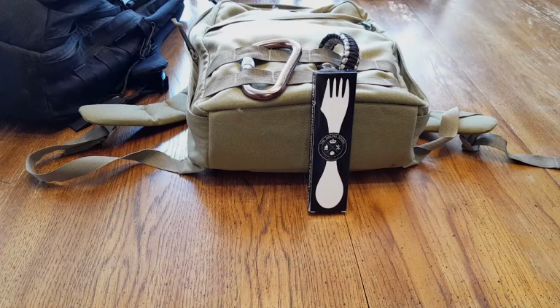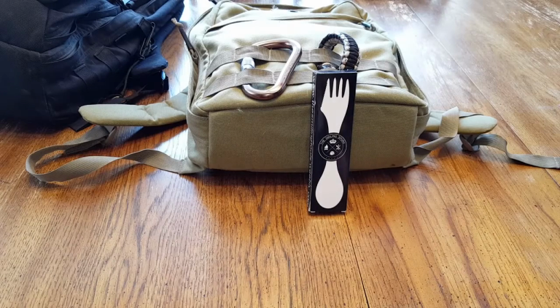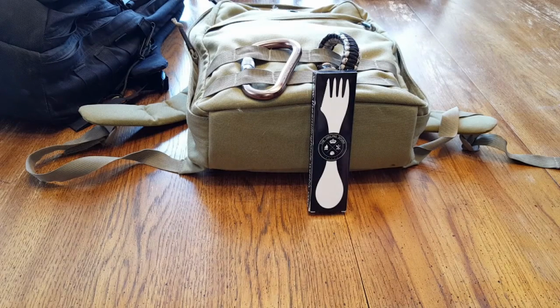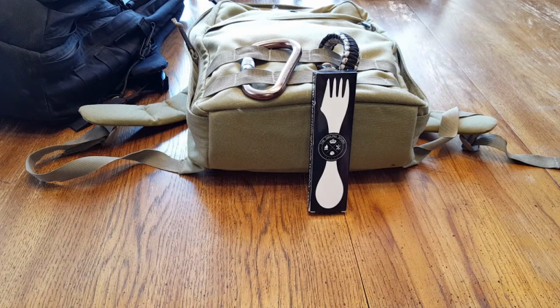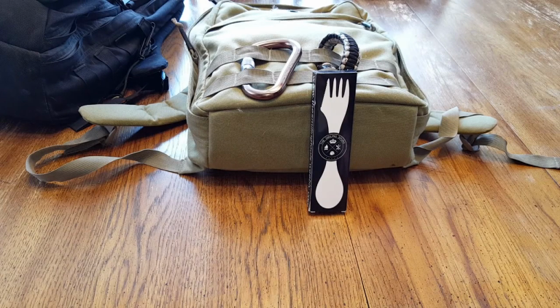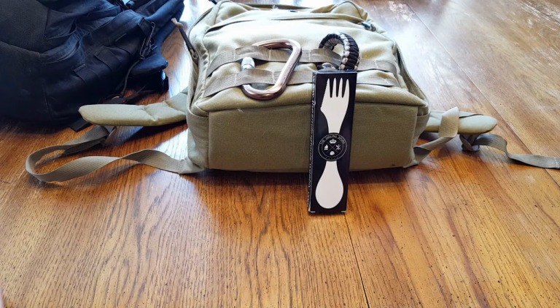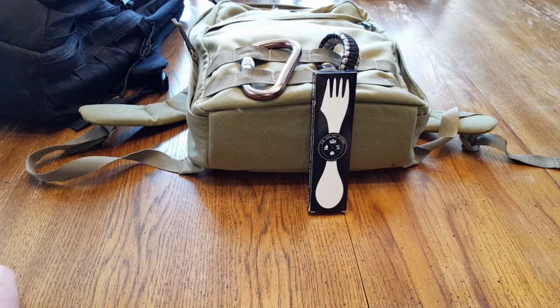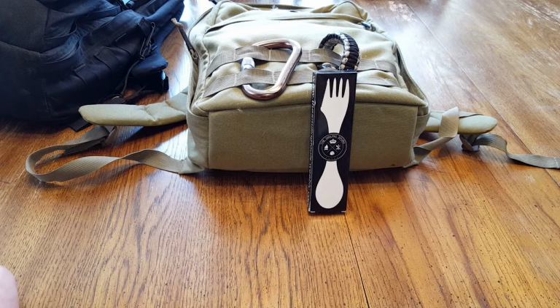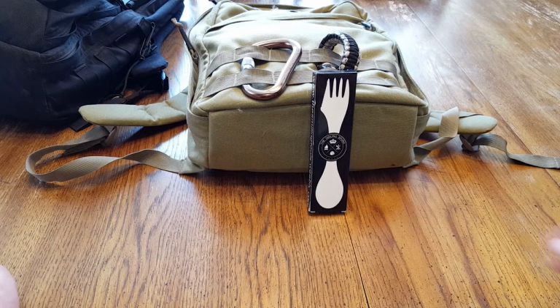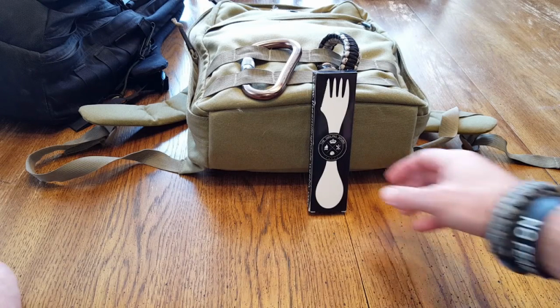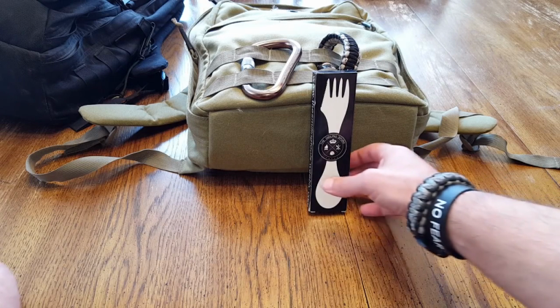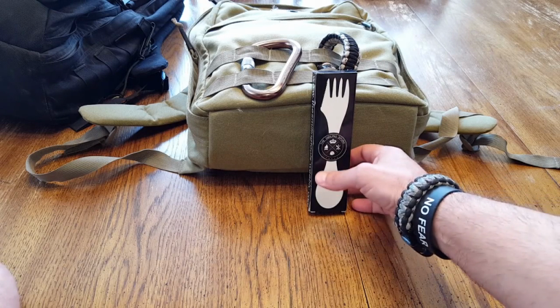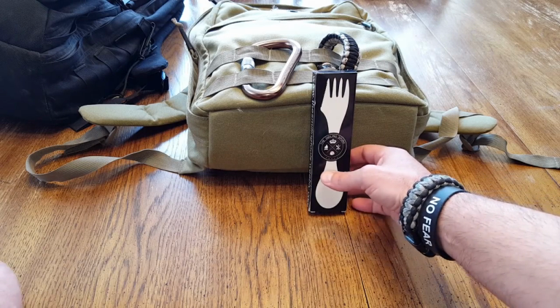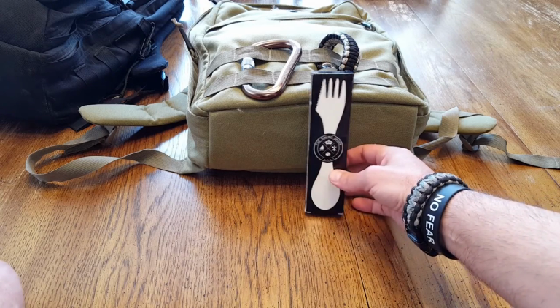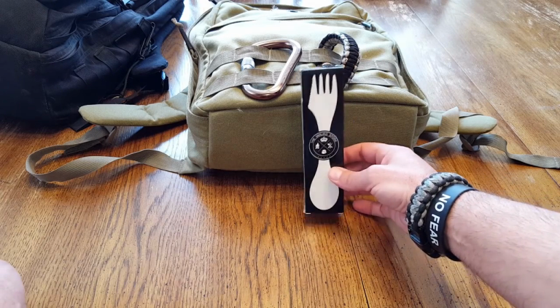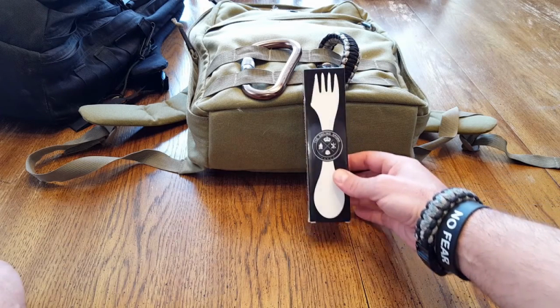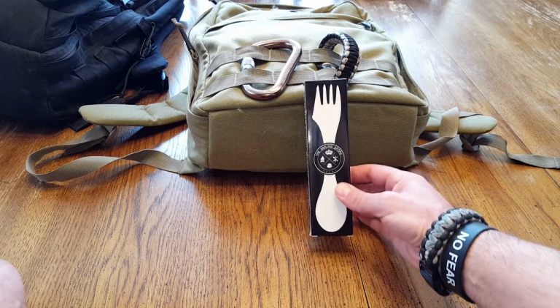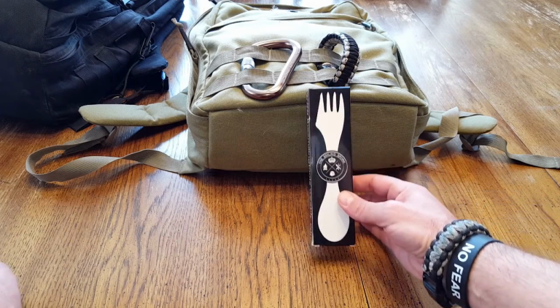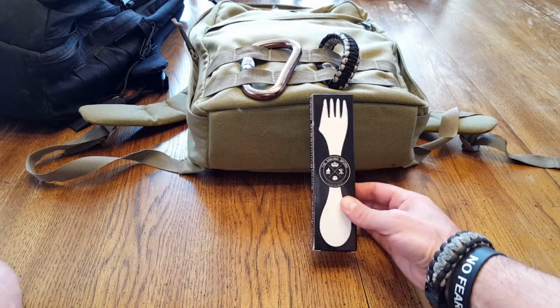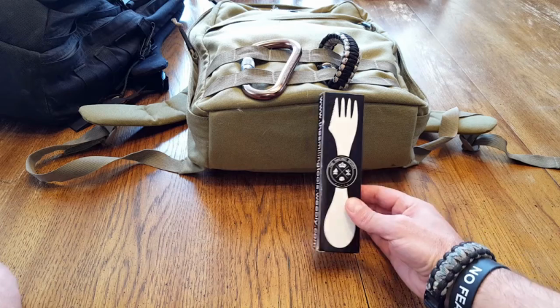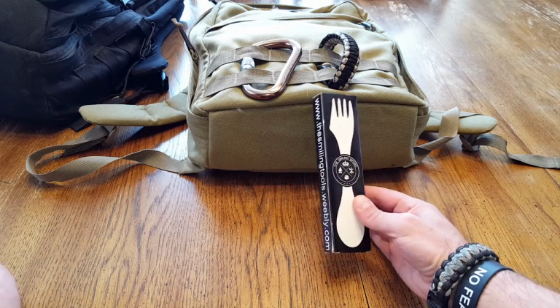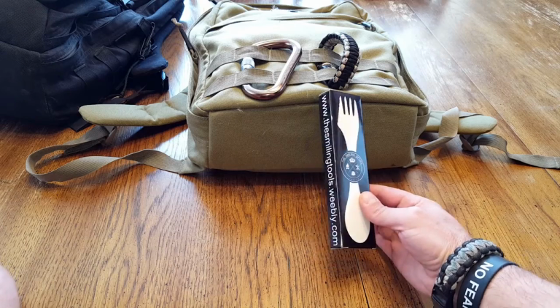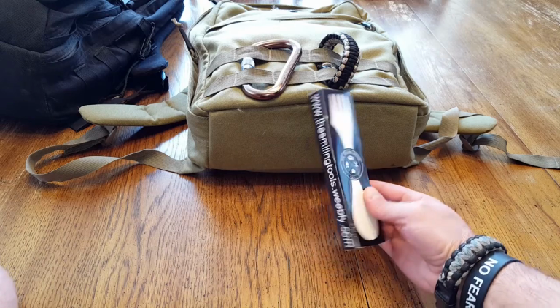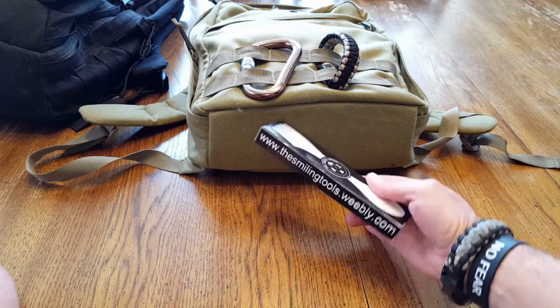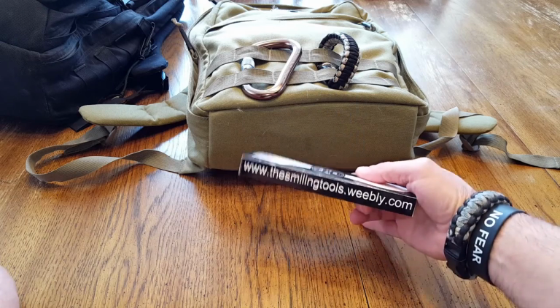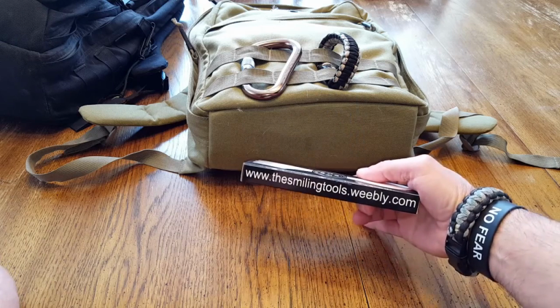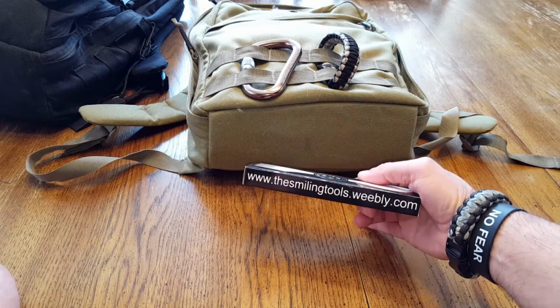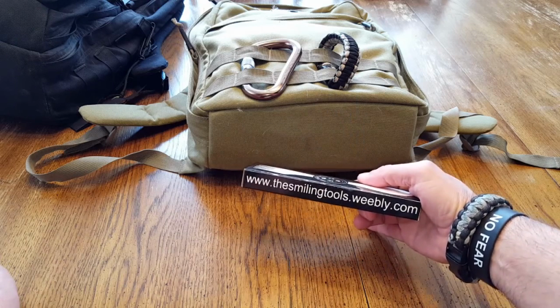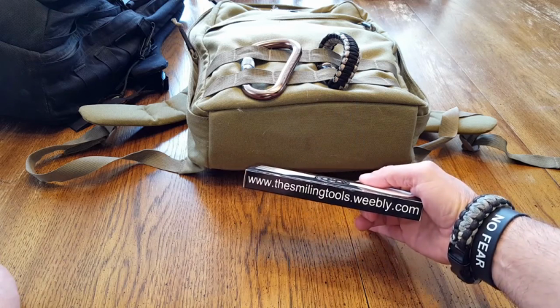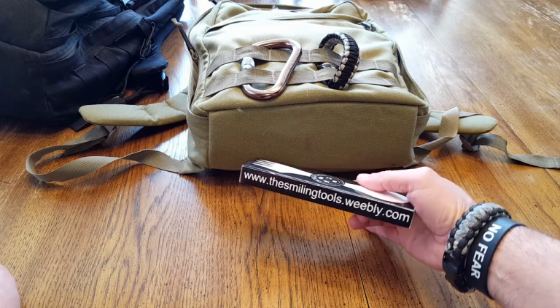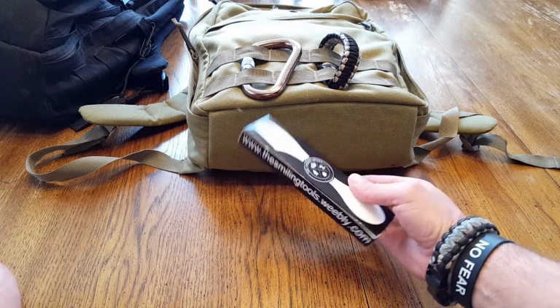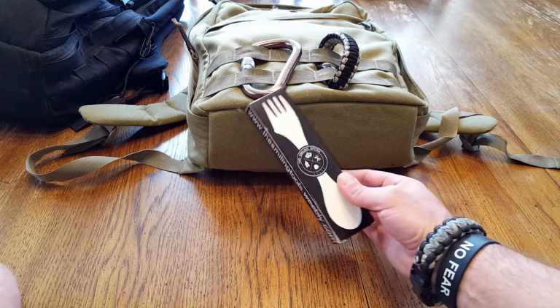Hello everyone, it's Elder here. Today I wanted to go ahead and review this spork made by a company called The Smiling Tools.